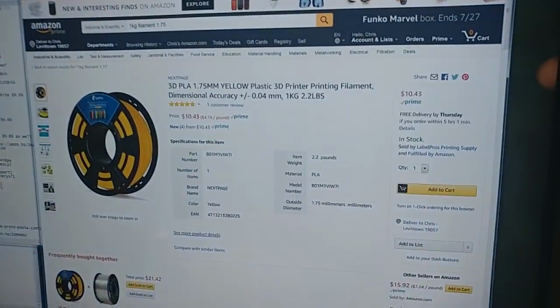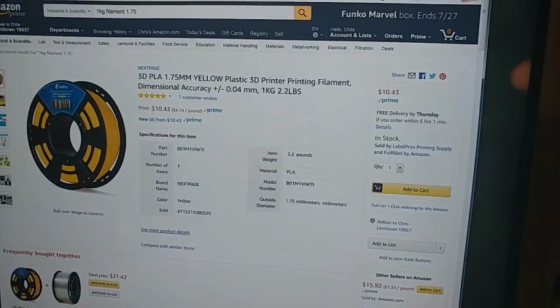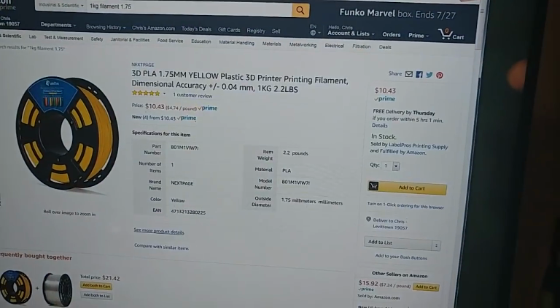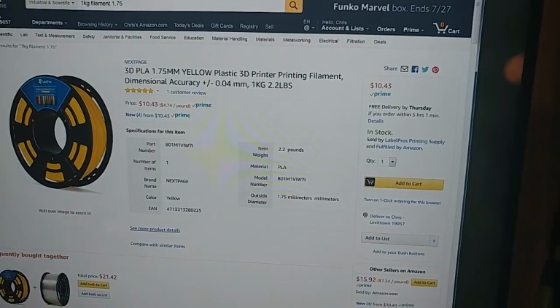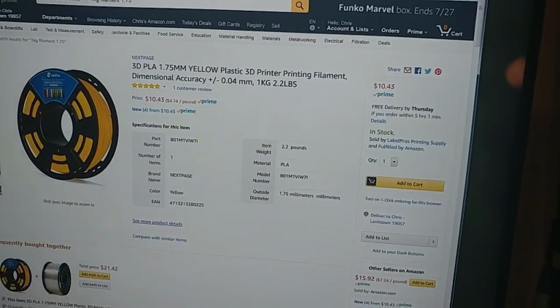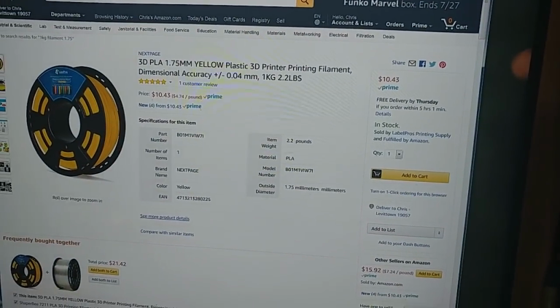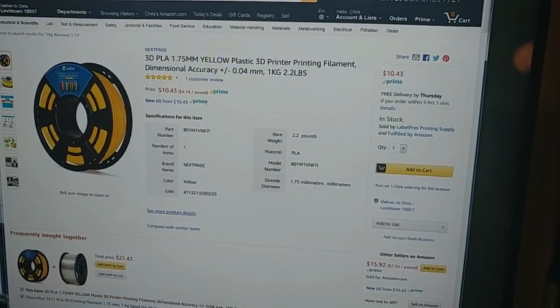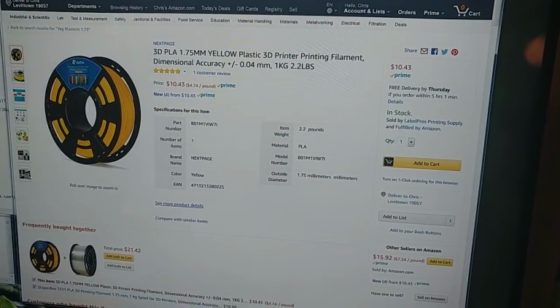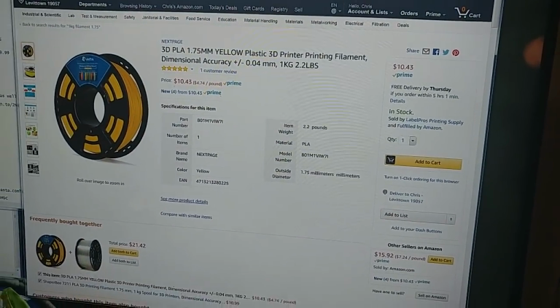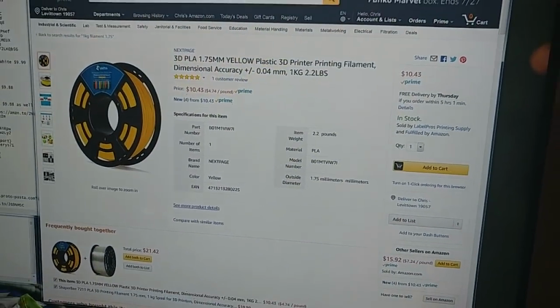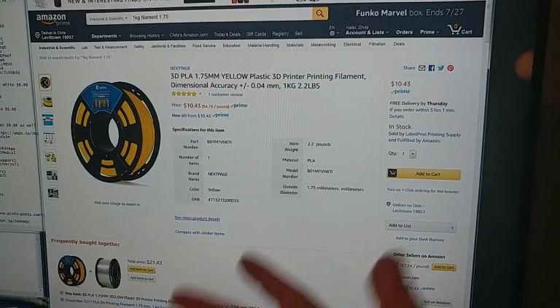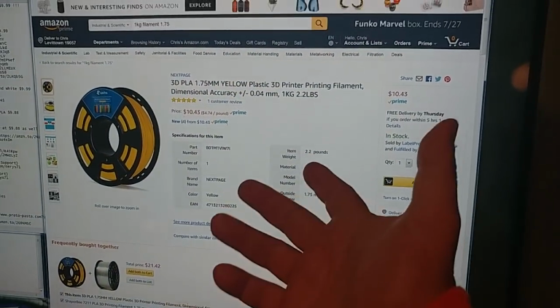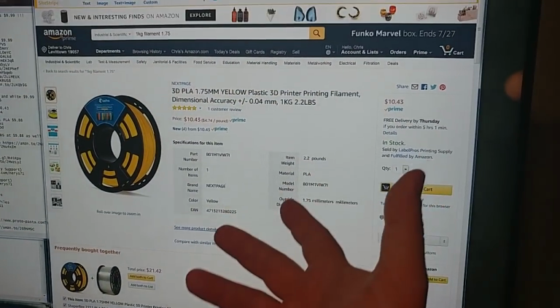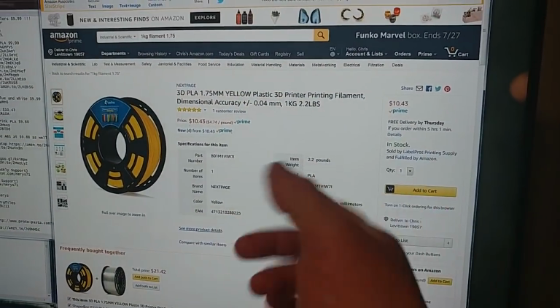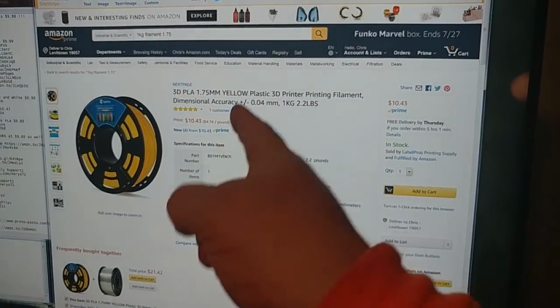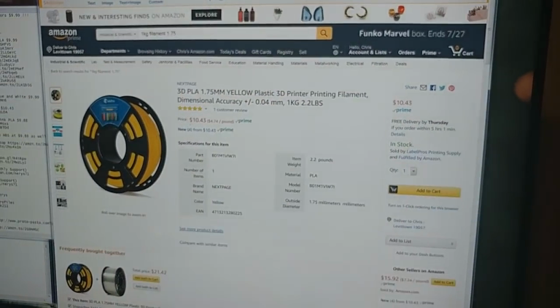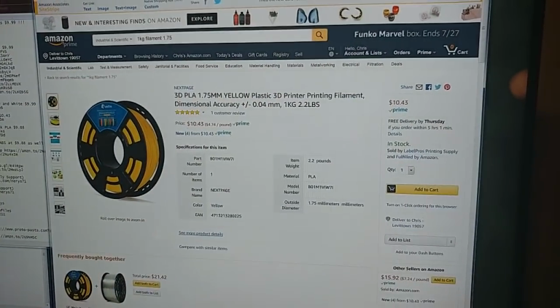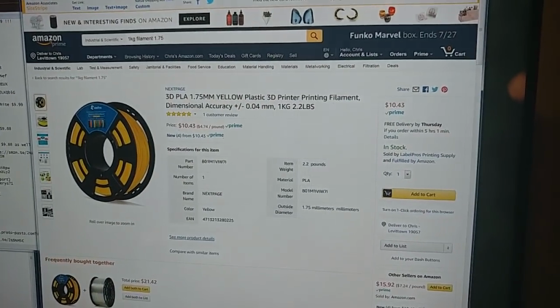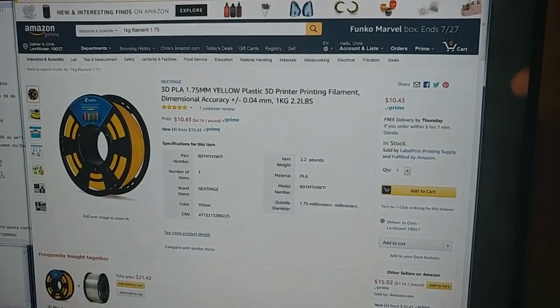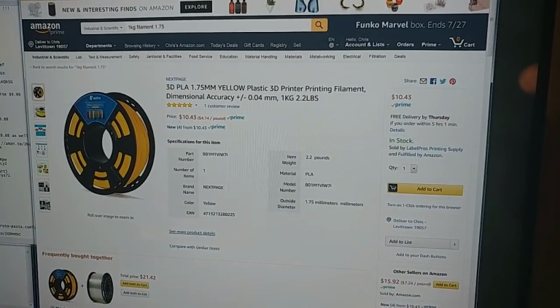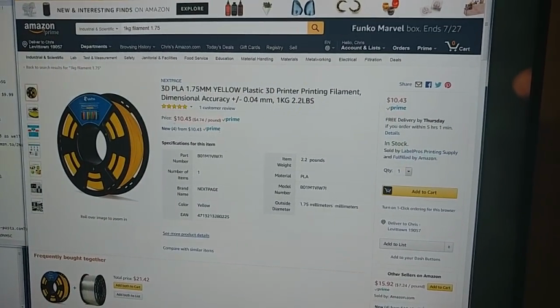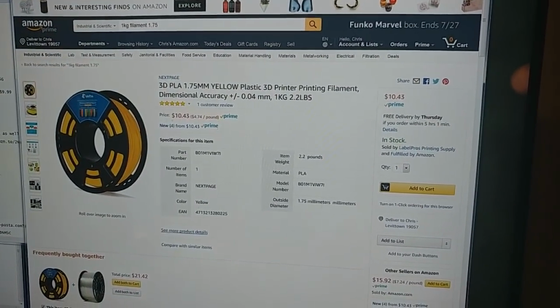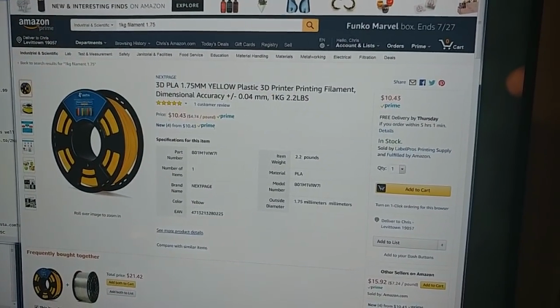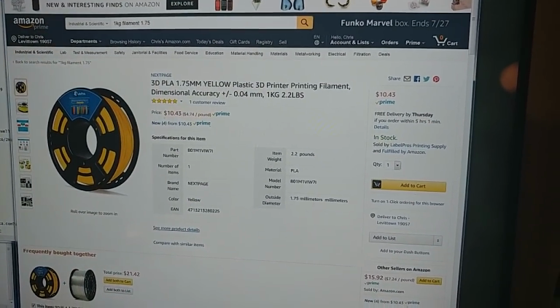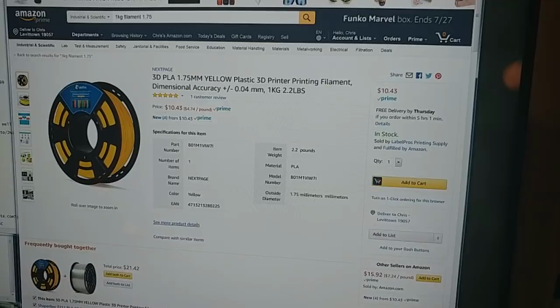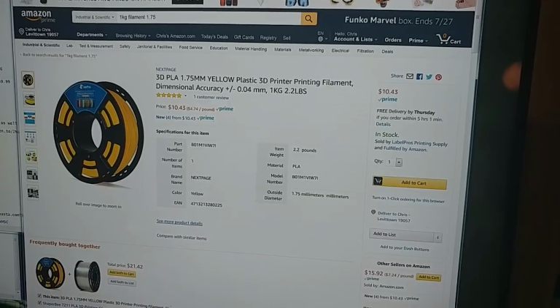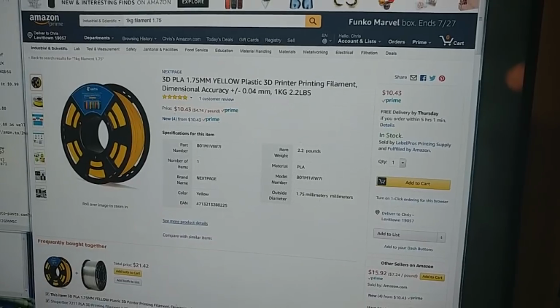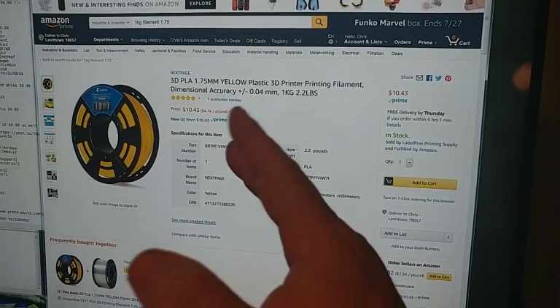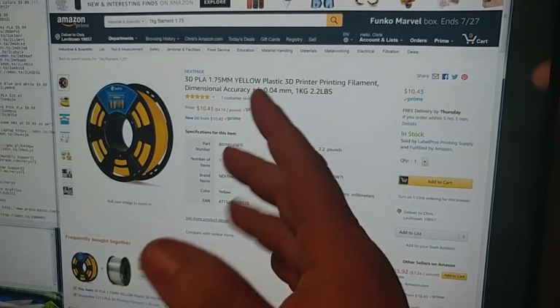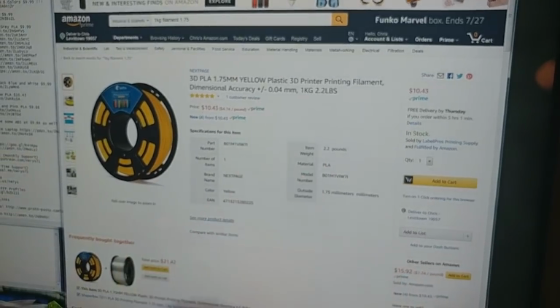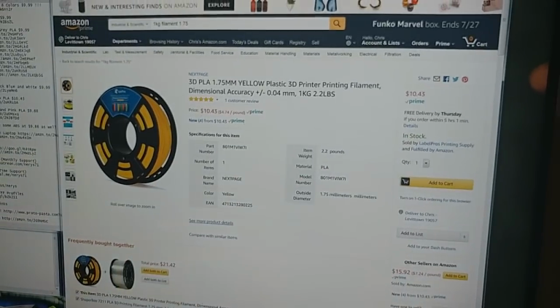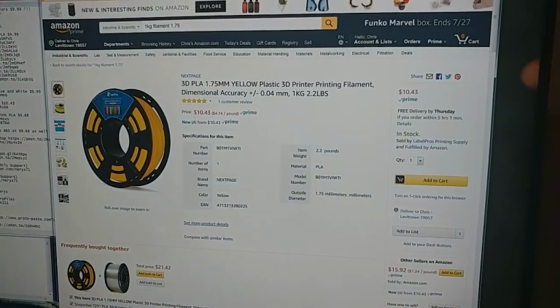You have Next Page — this is an honorable mention. $10.43 a kilogram for Next Page yellow. It looks like a bumblebee yellow.